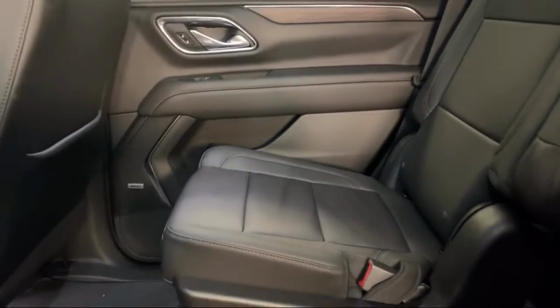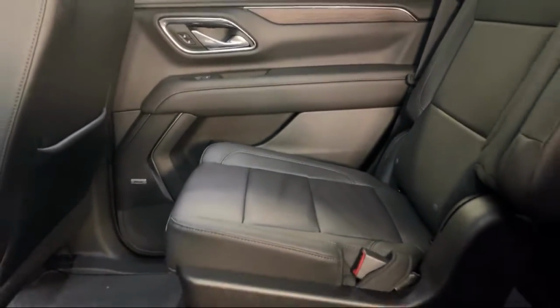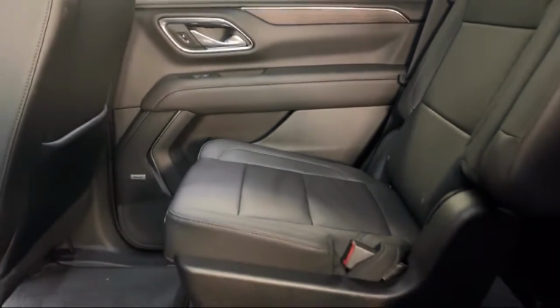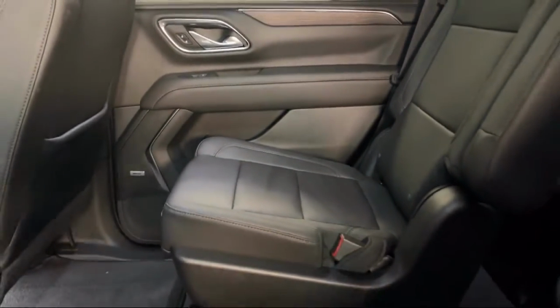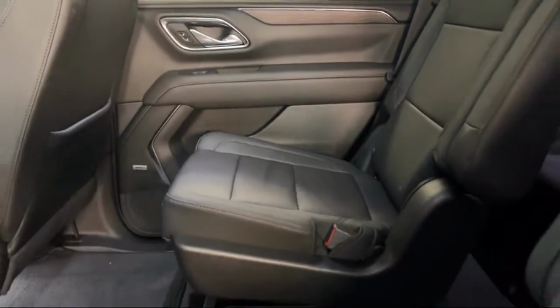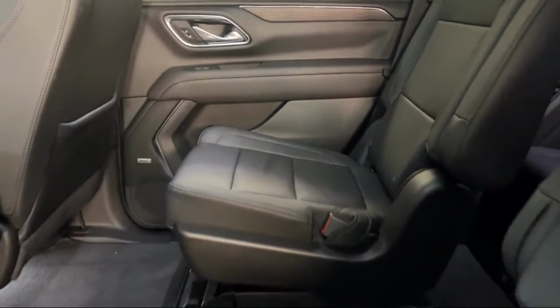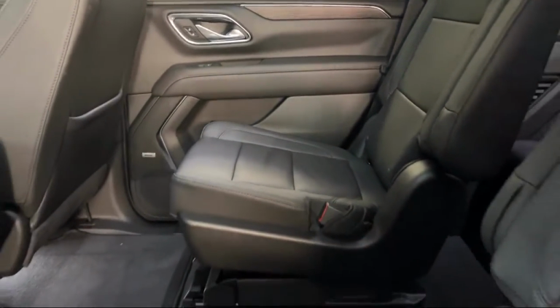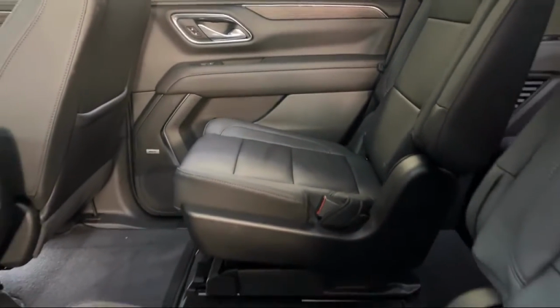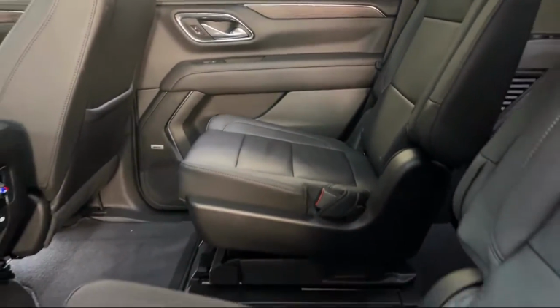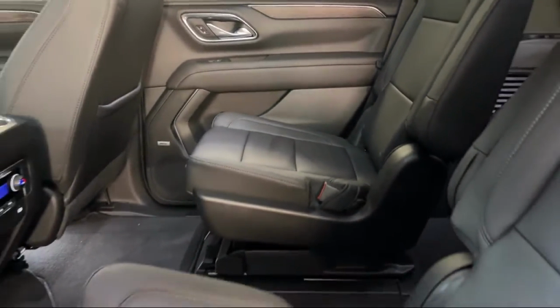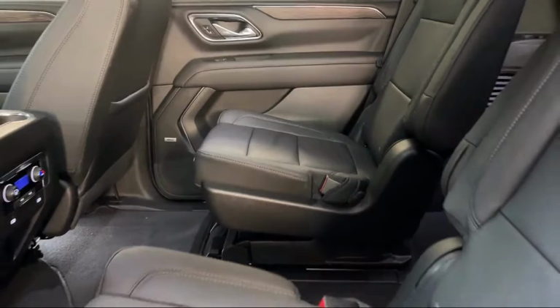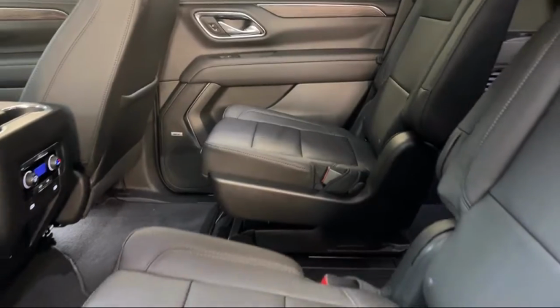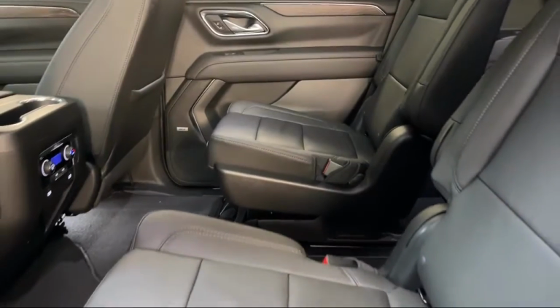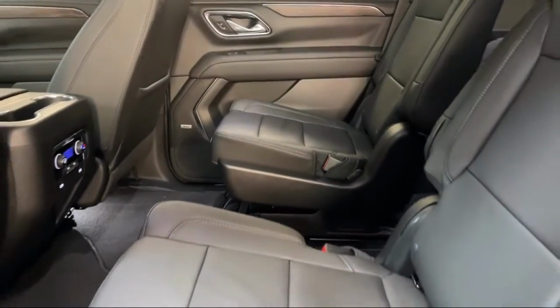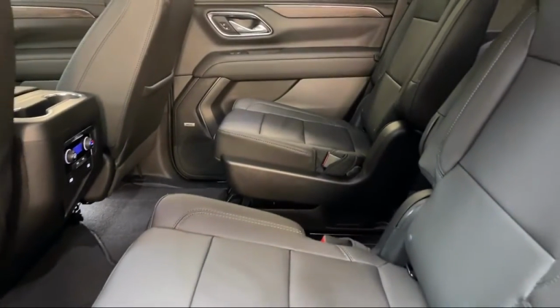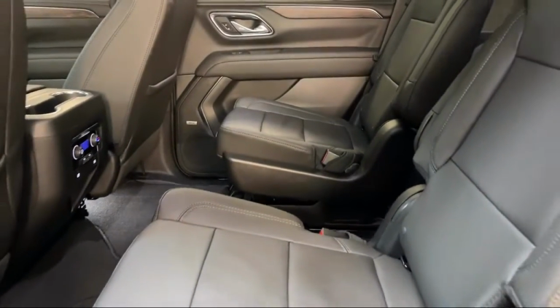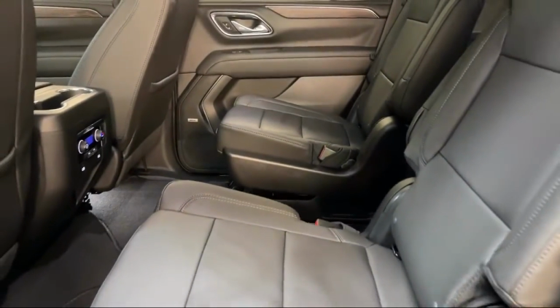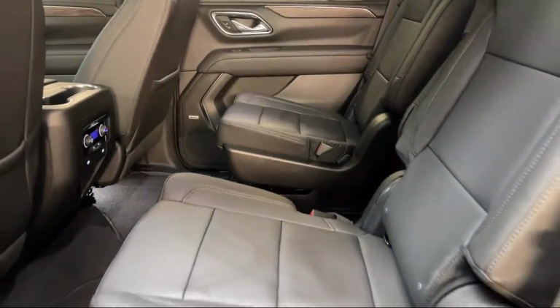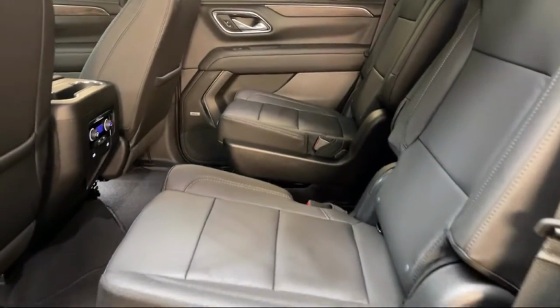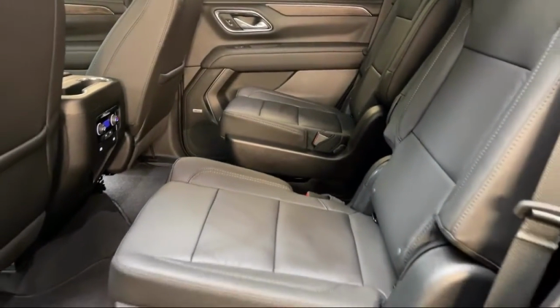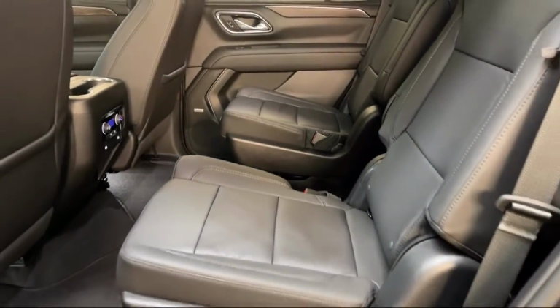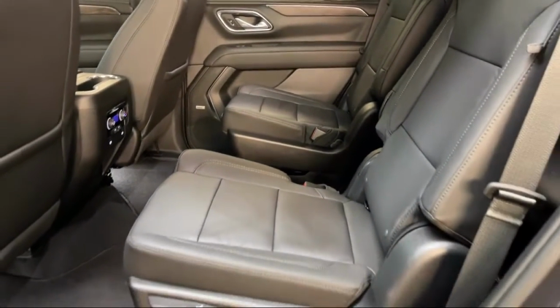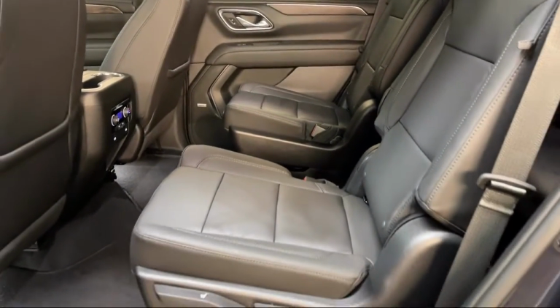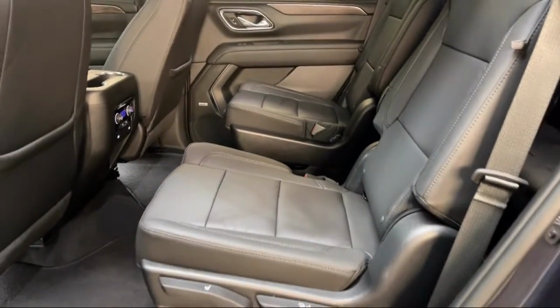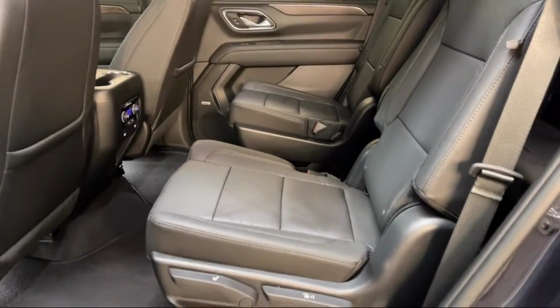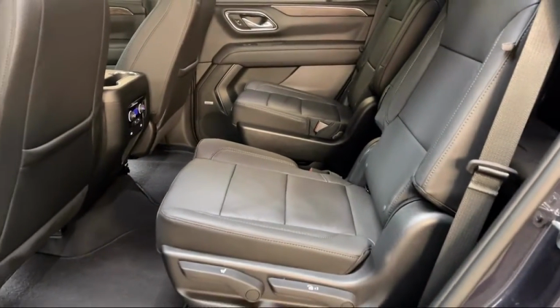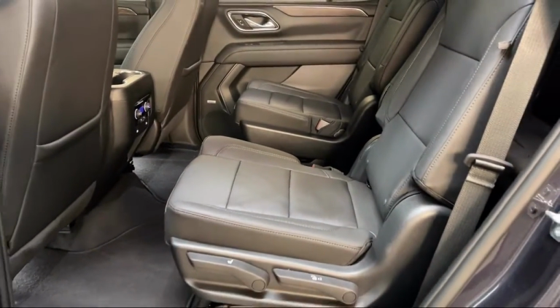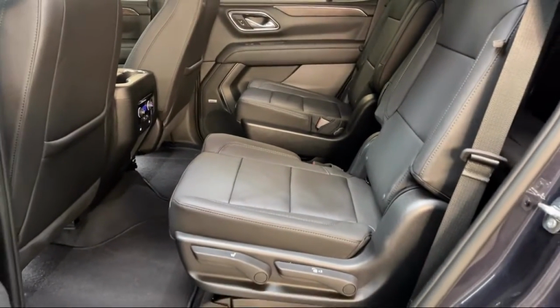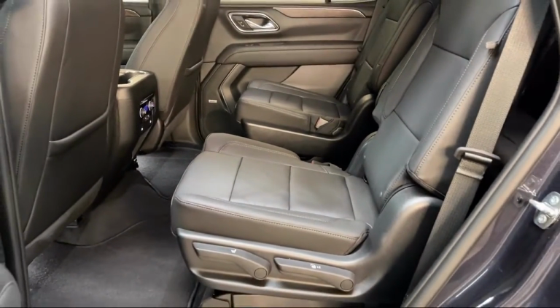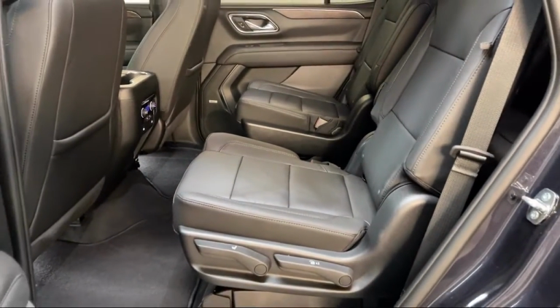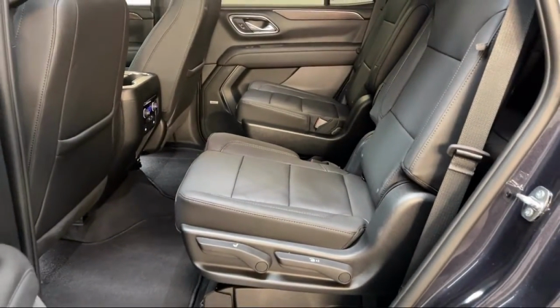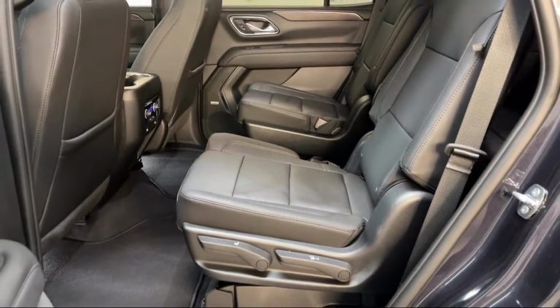Visit us today at one of our convenient locations in Paris or Georgetown, and drive for your Dan Cummins deal.